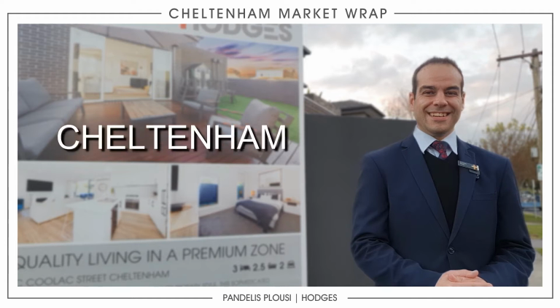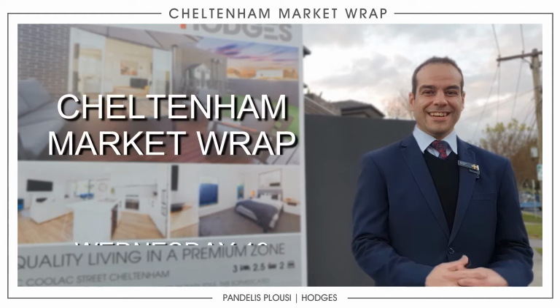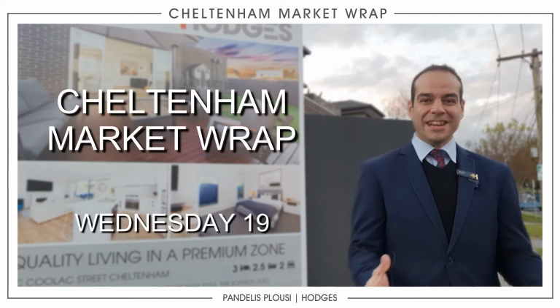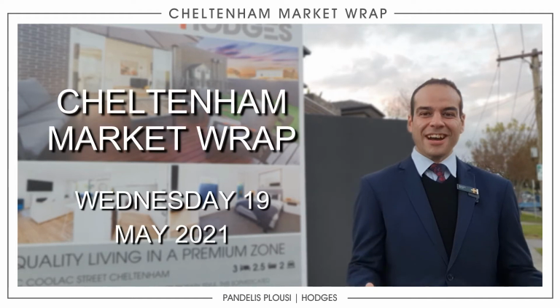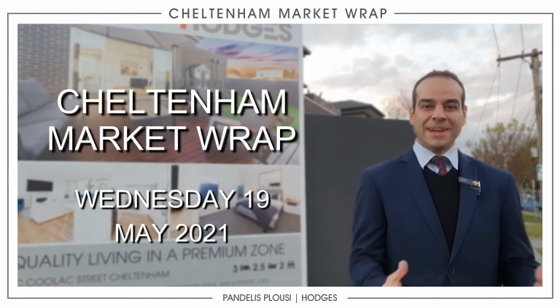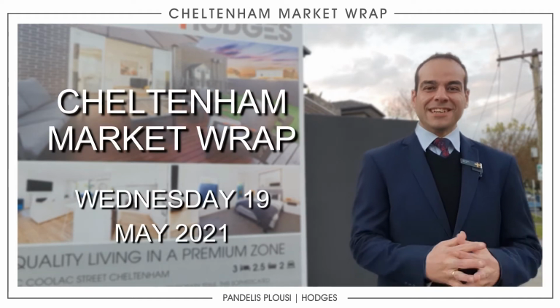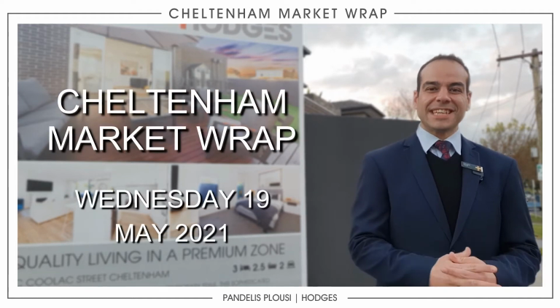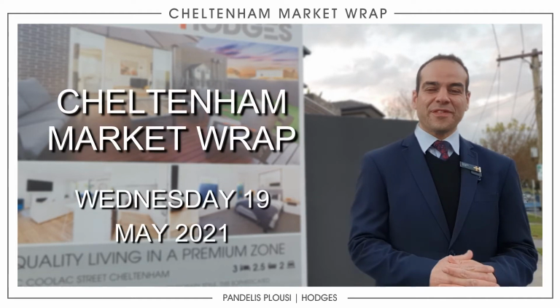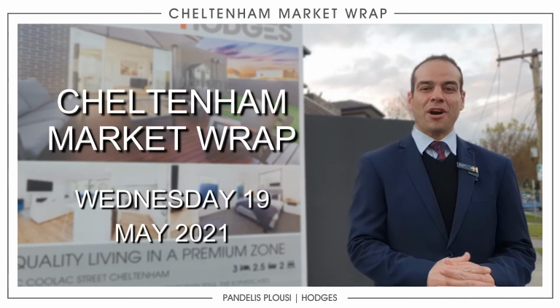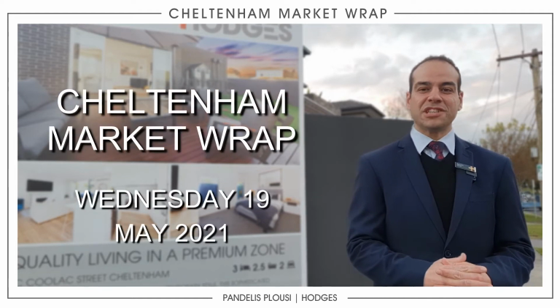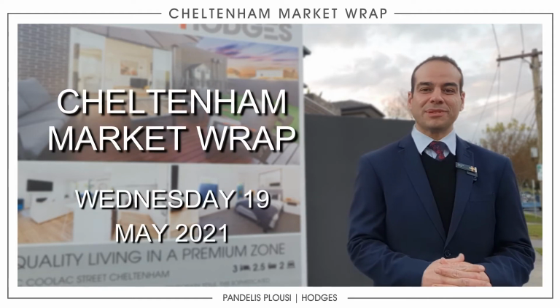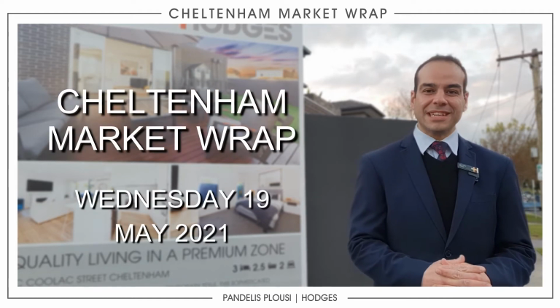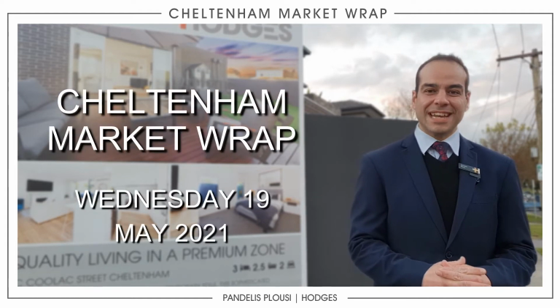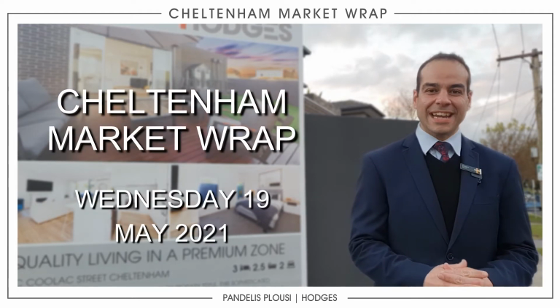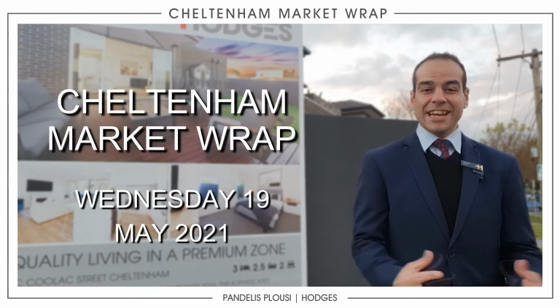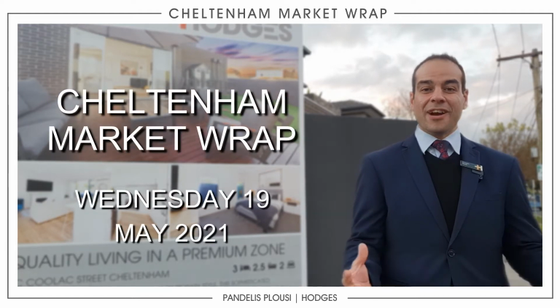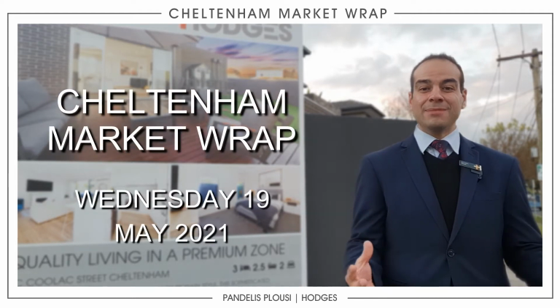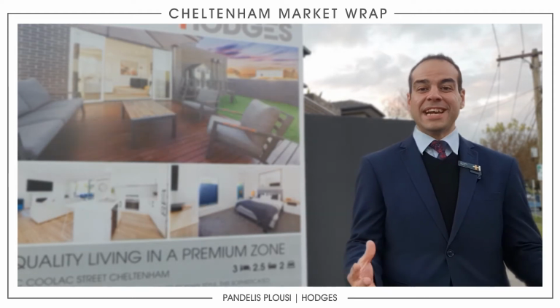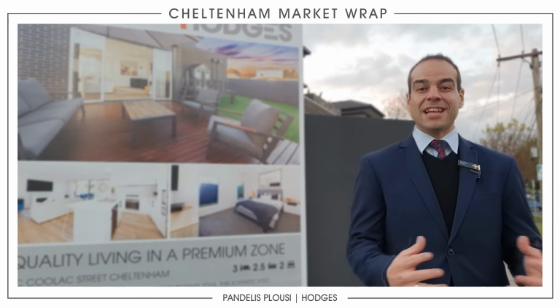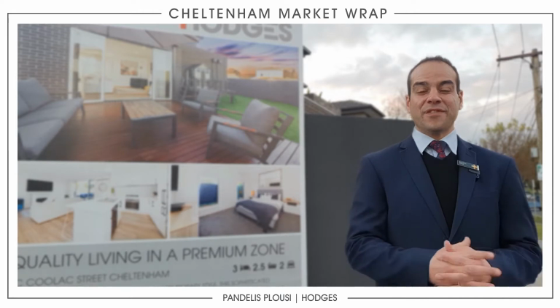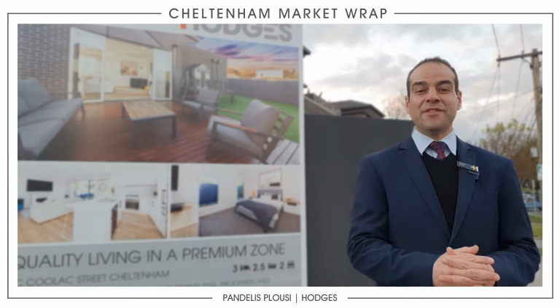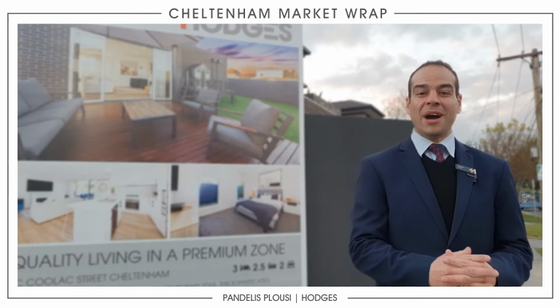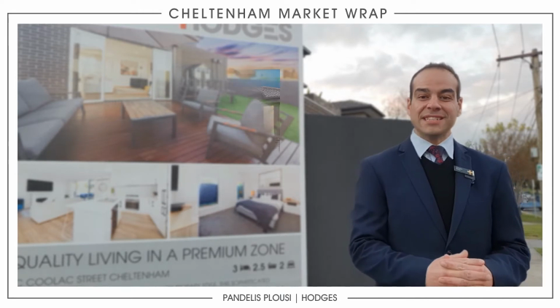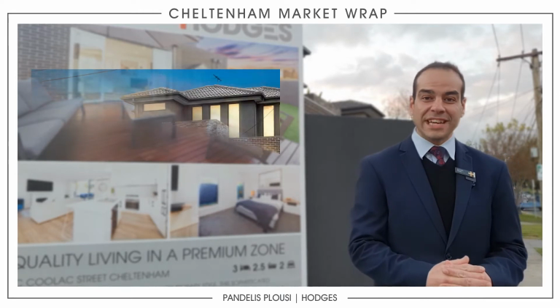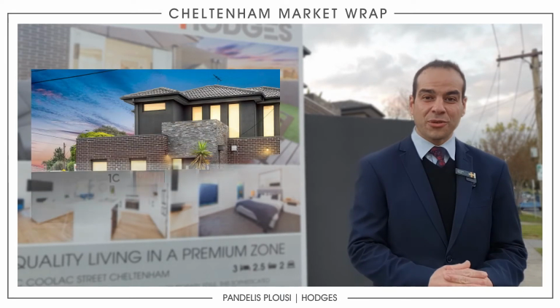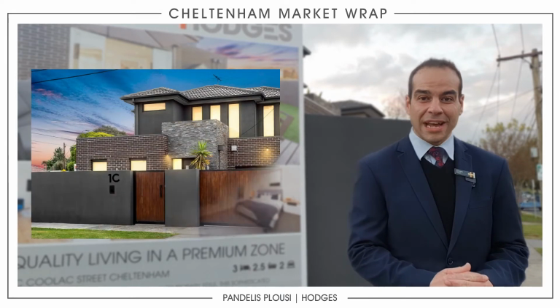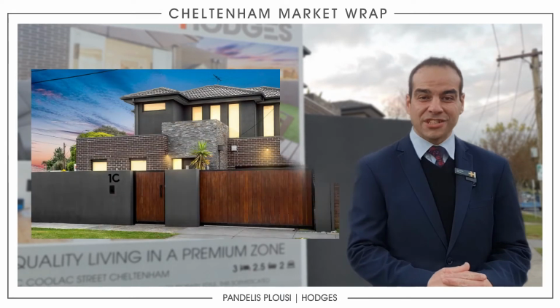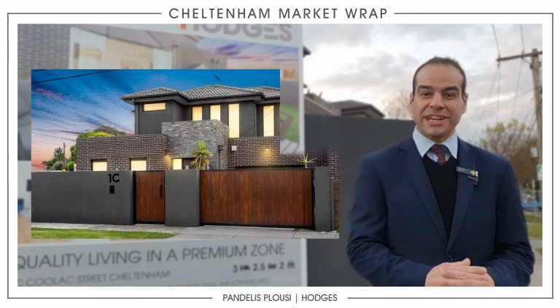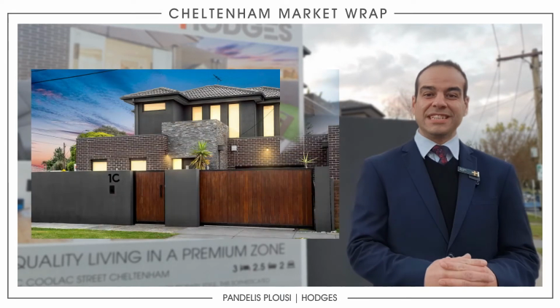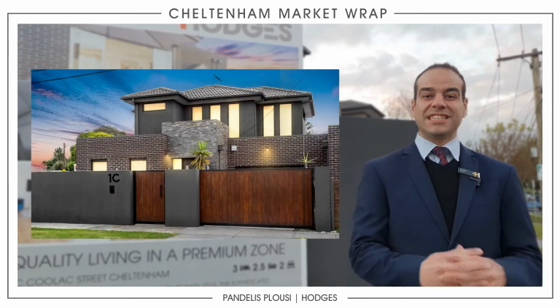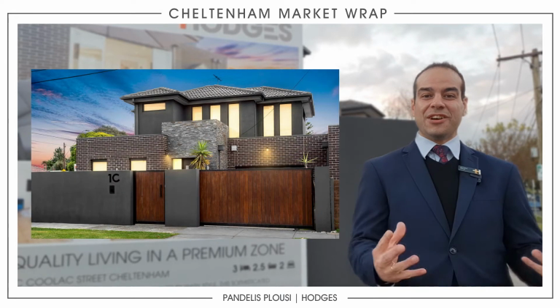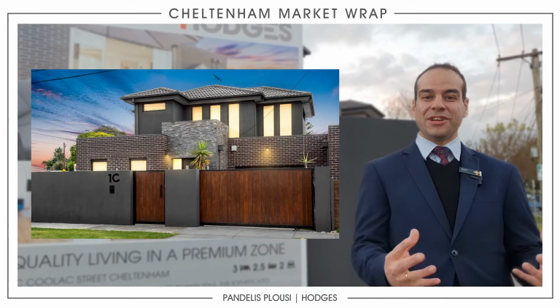Hey guys, Pandellus here from Hodges Real Estate. Here I am standing at the front of 1C Coolax Street in Cheltenham.